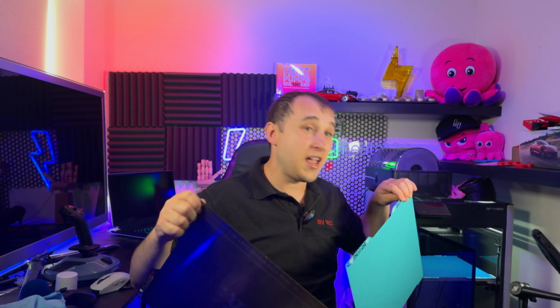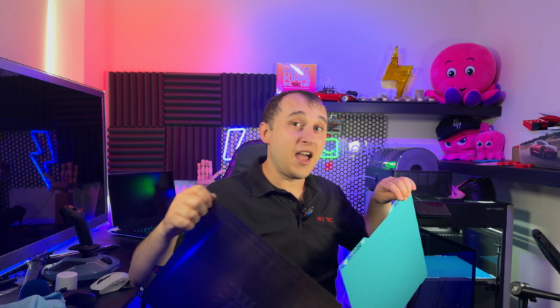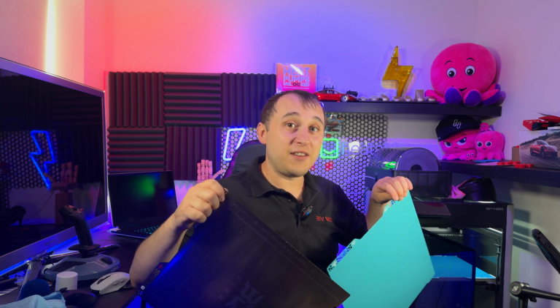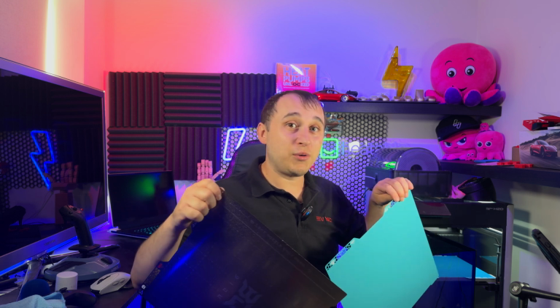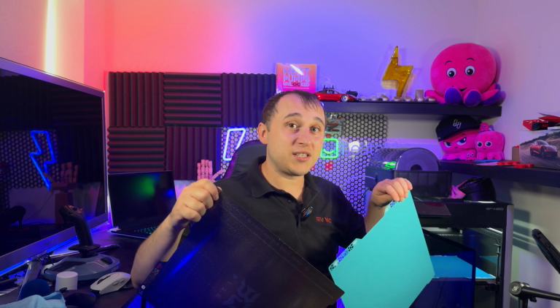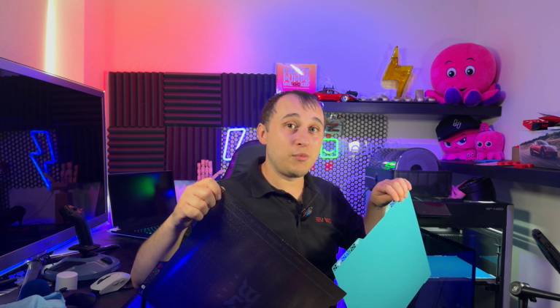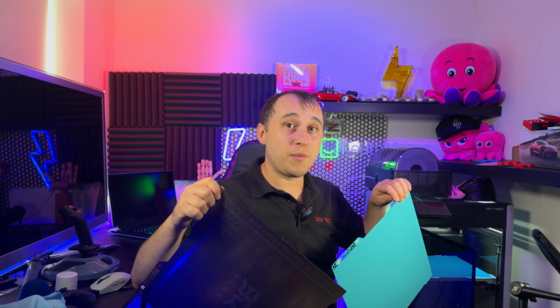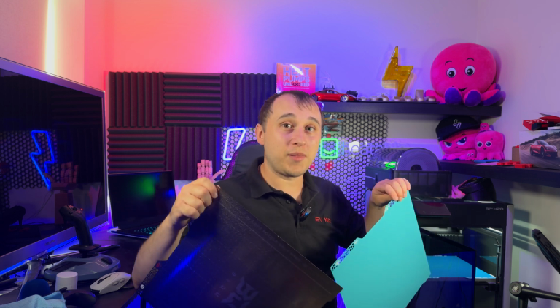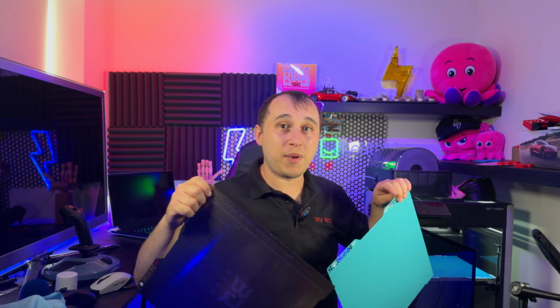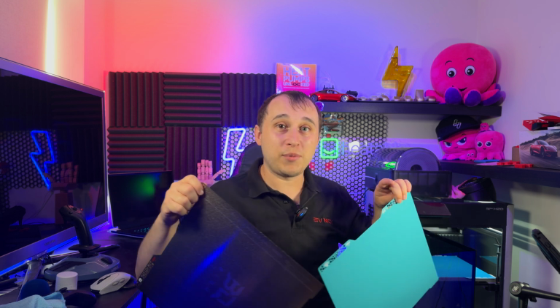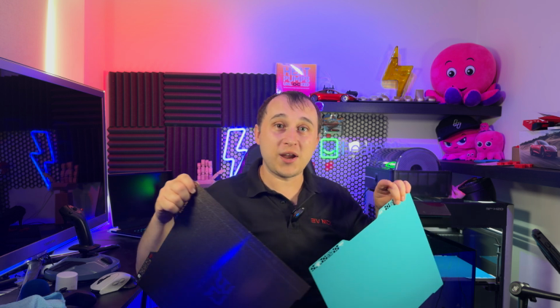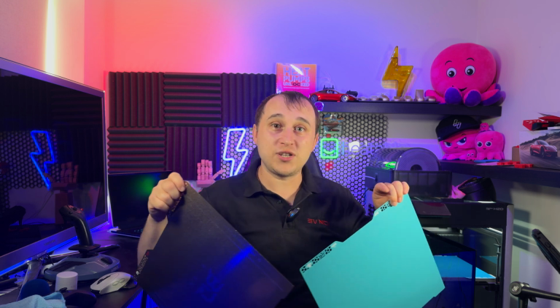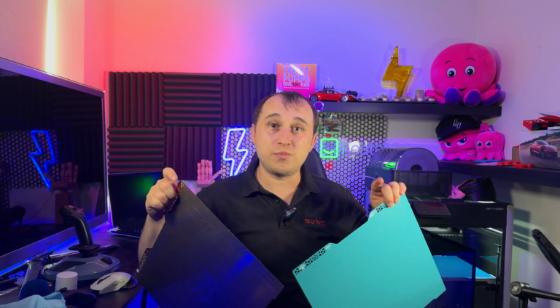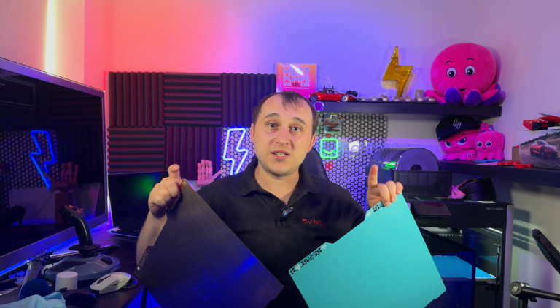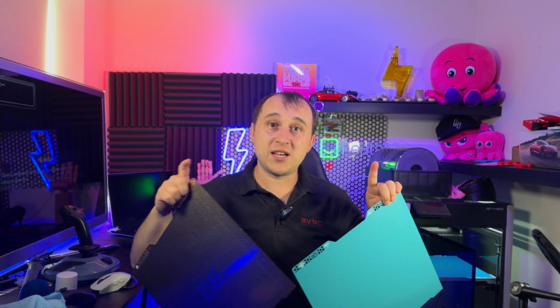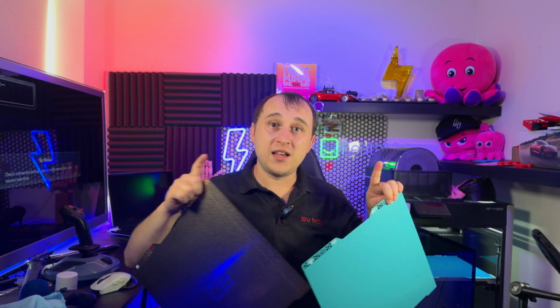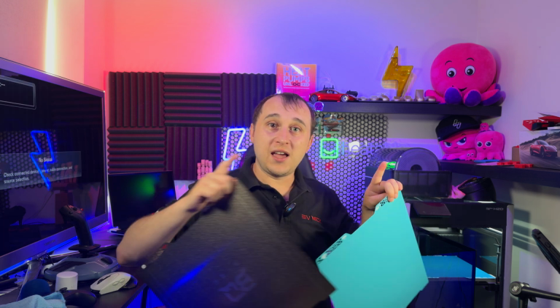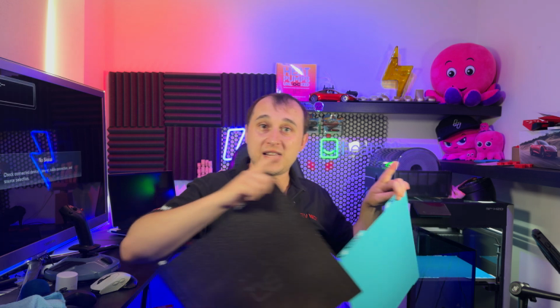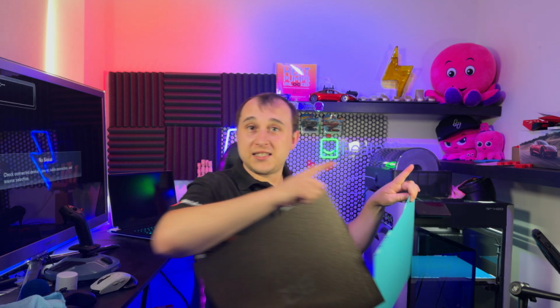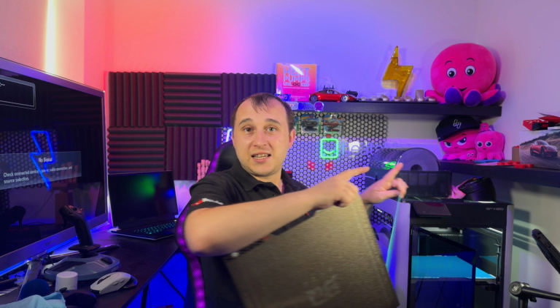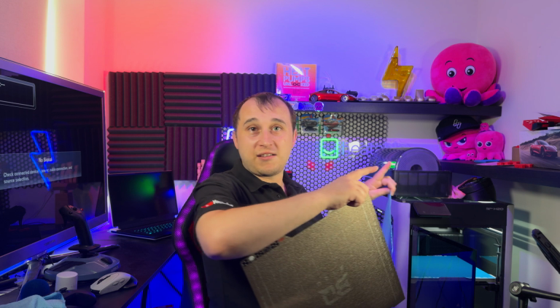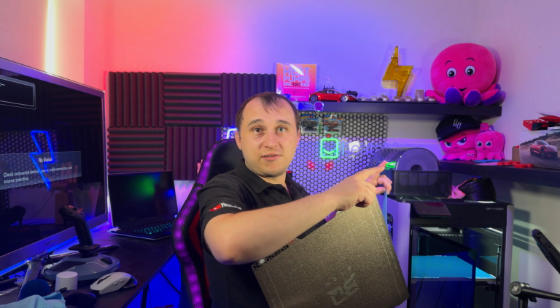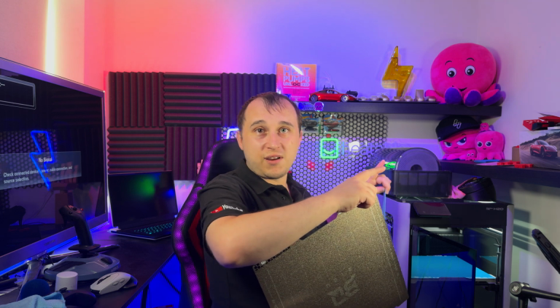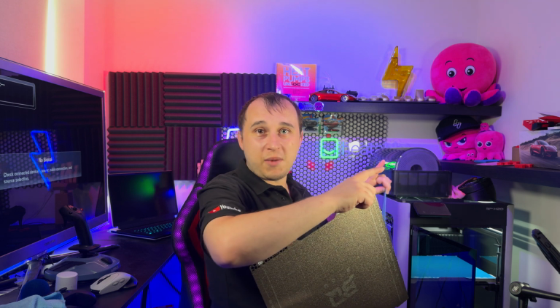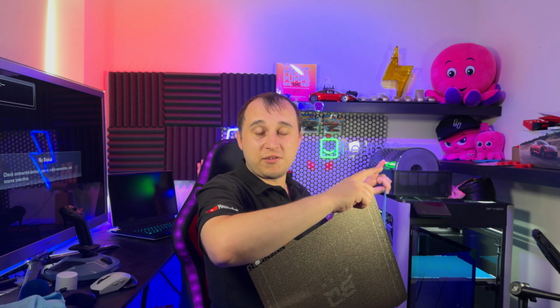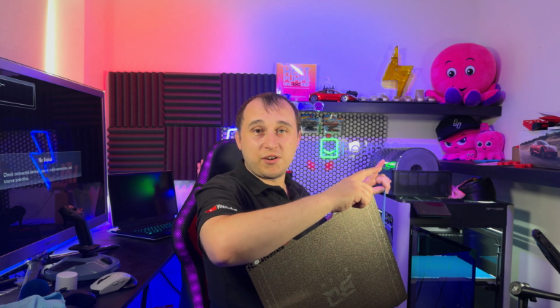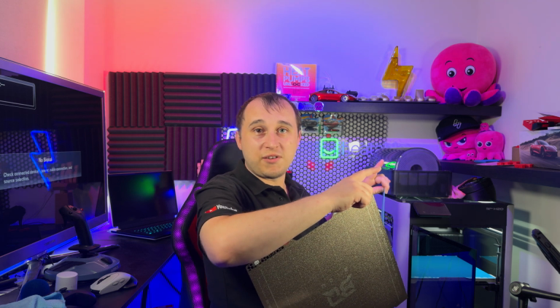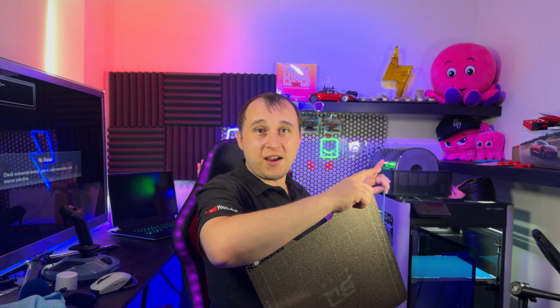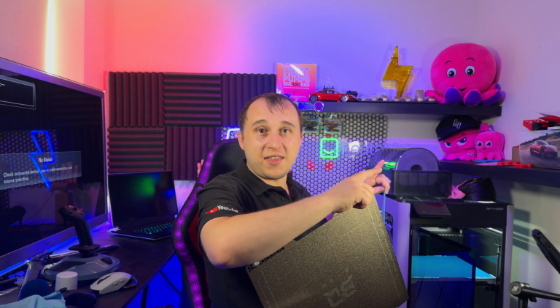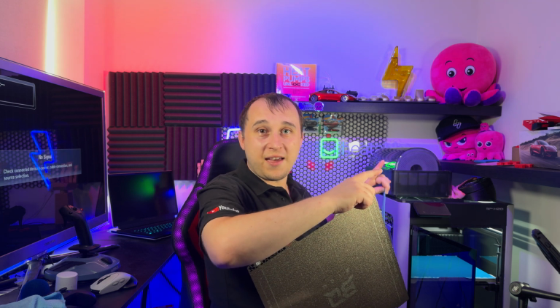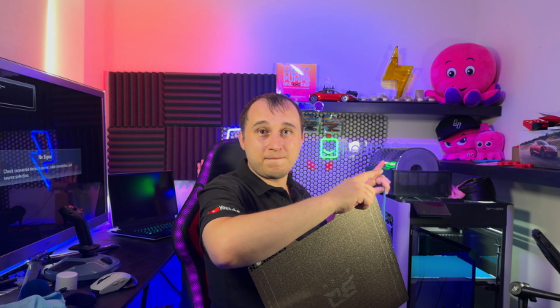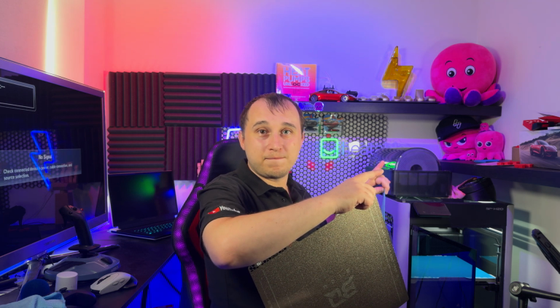If you want to see more about the Bambu H2D printer, check out my review of it right there.